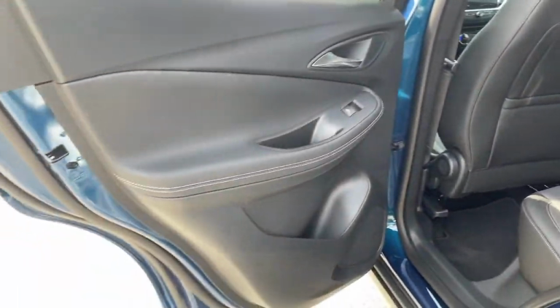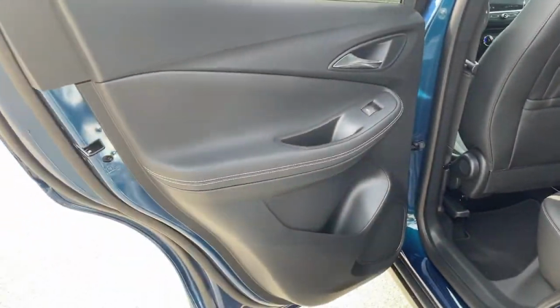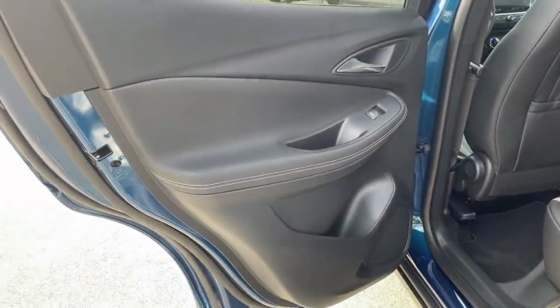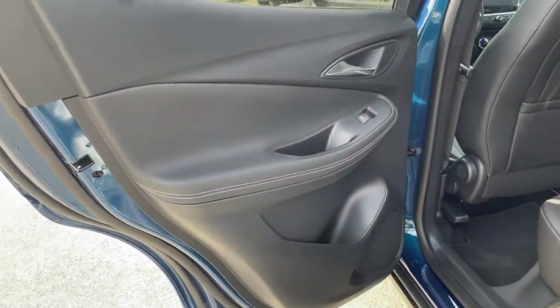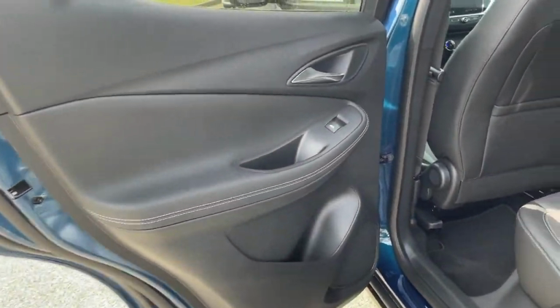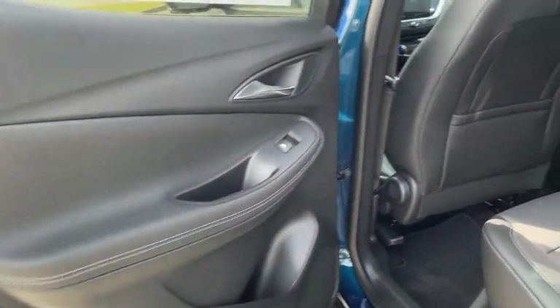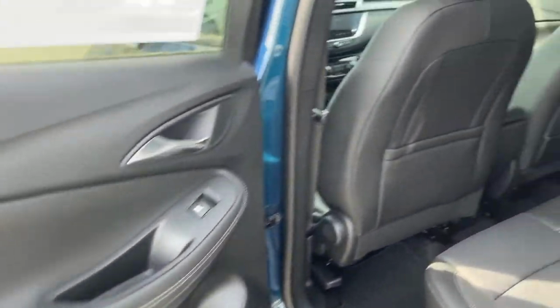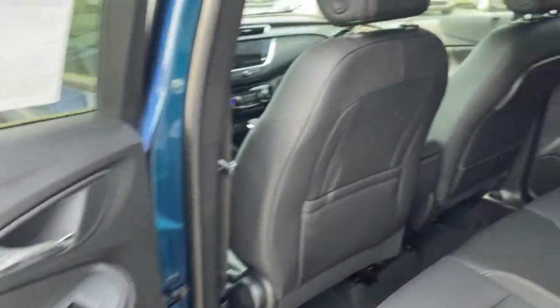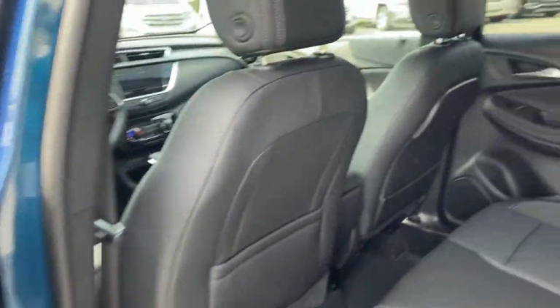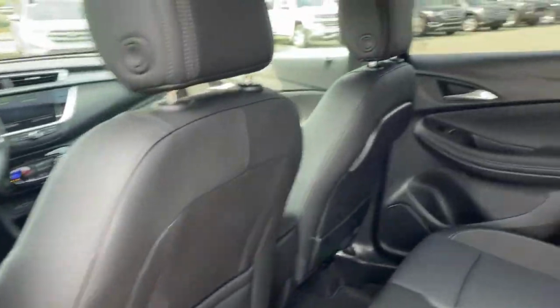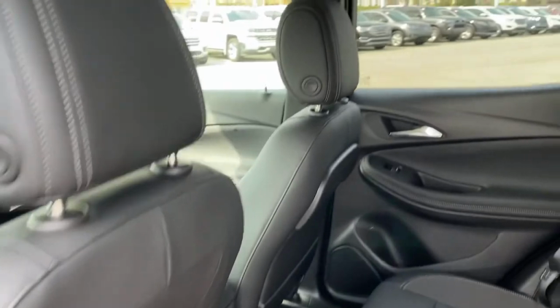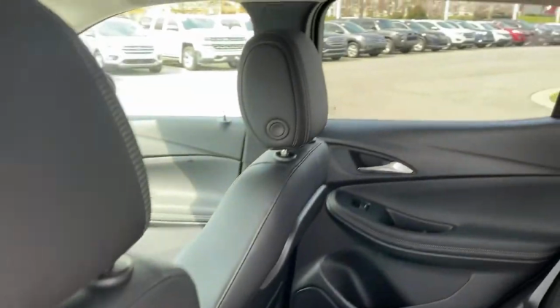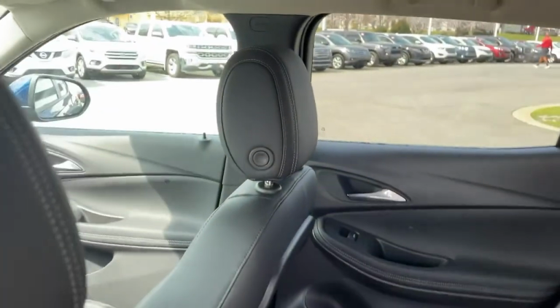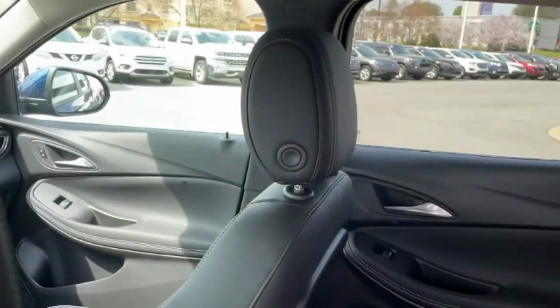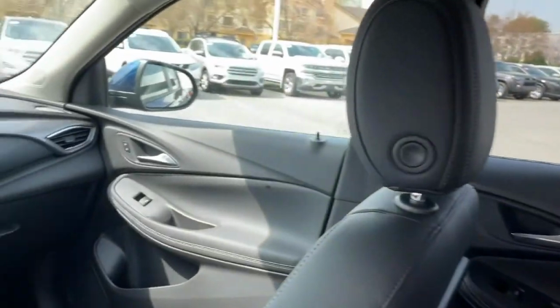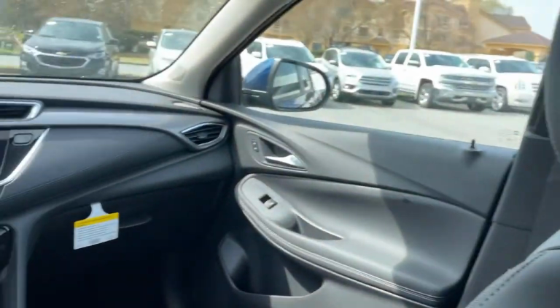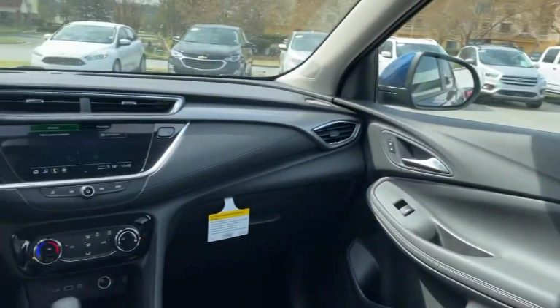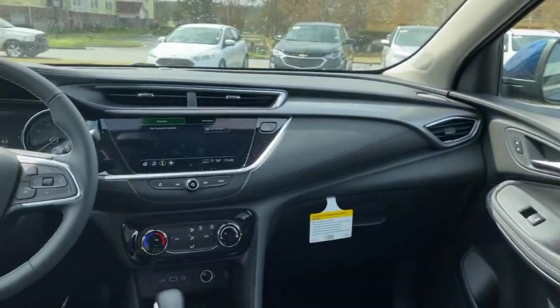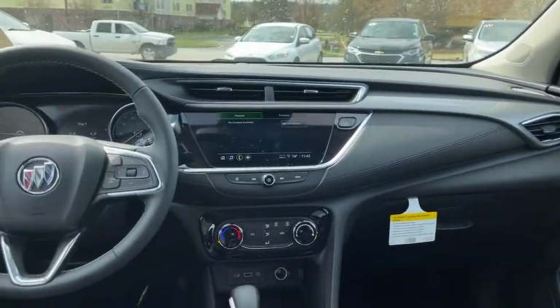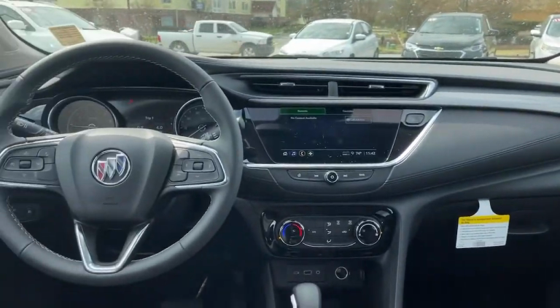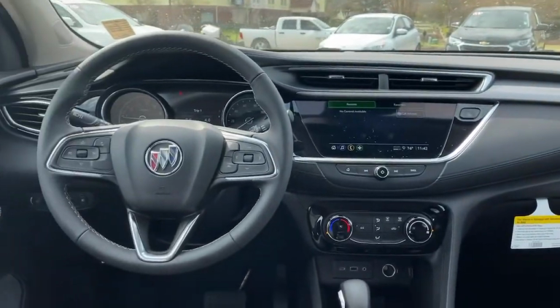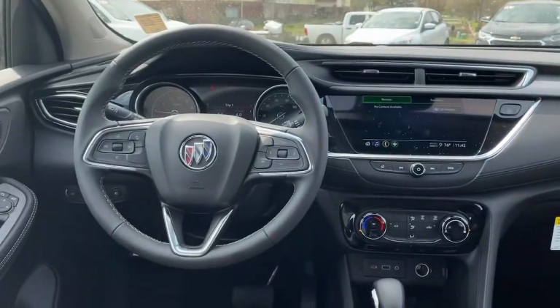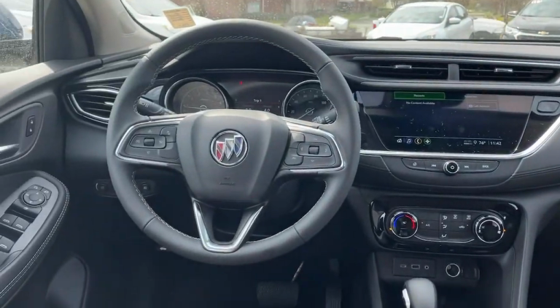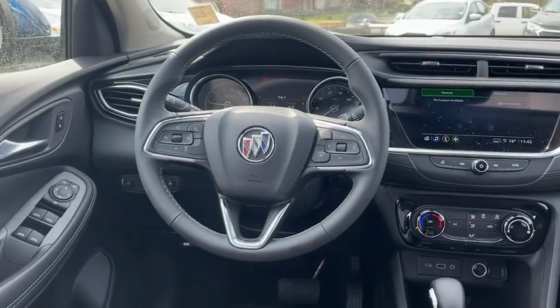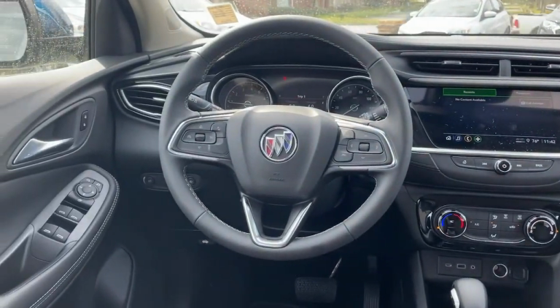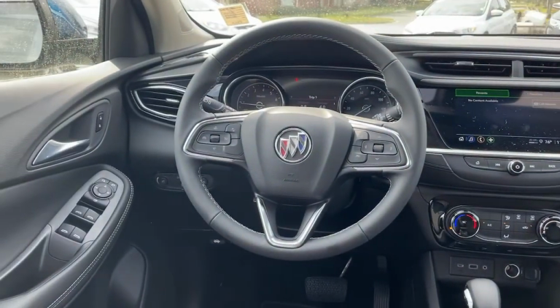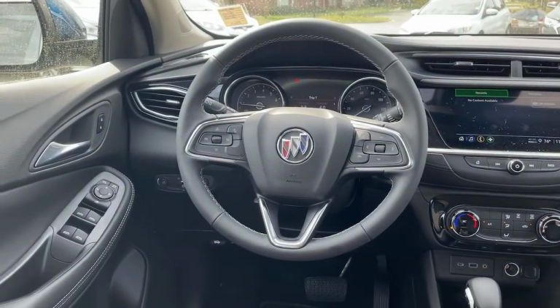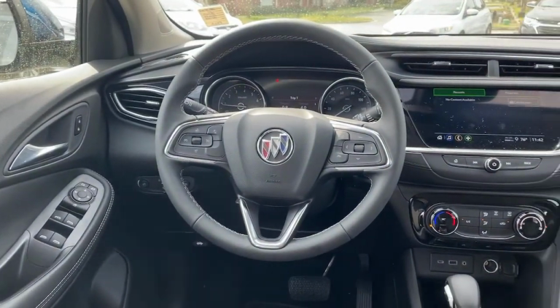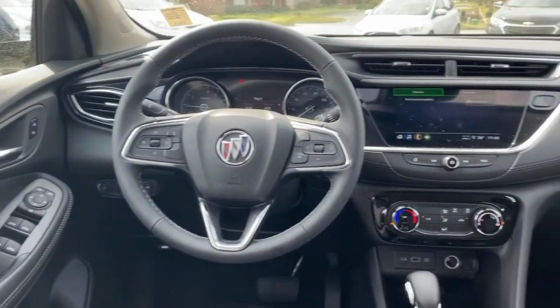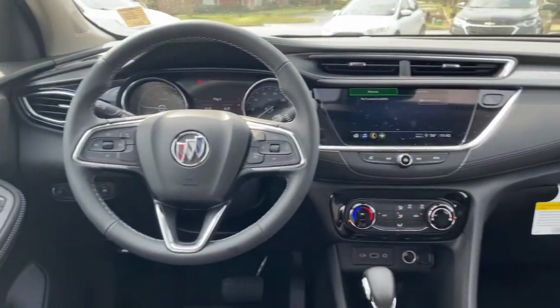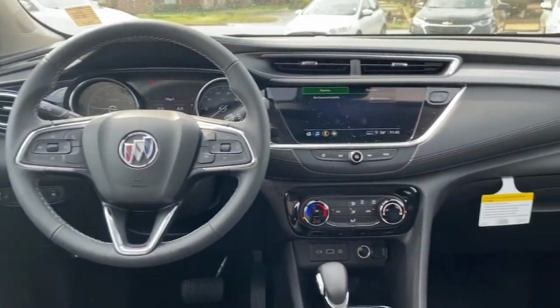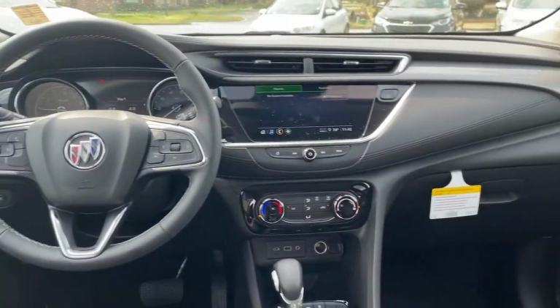Life is short — don't miss the chance to have a little fun along the way. Get behind the wheel of the Encore.